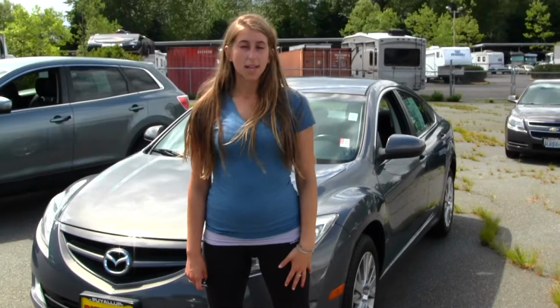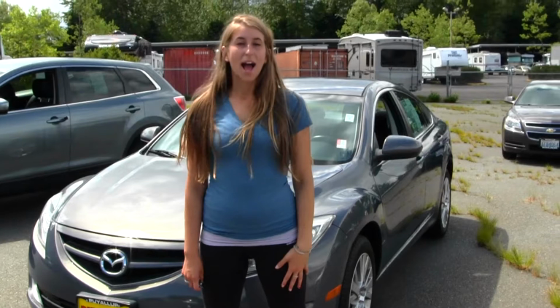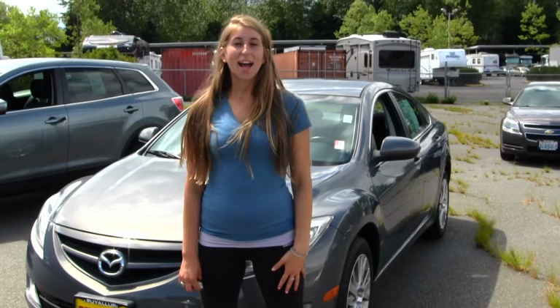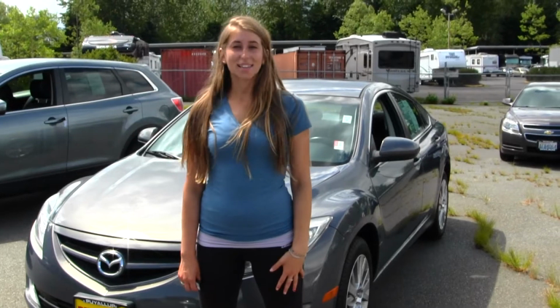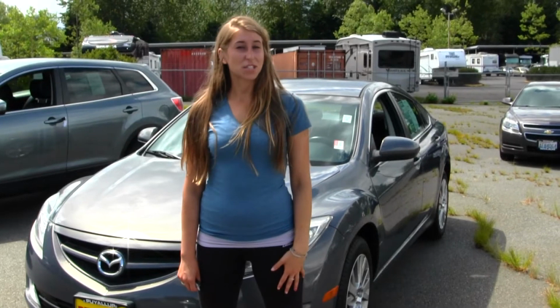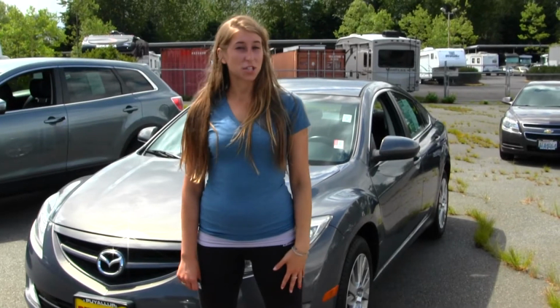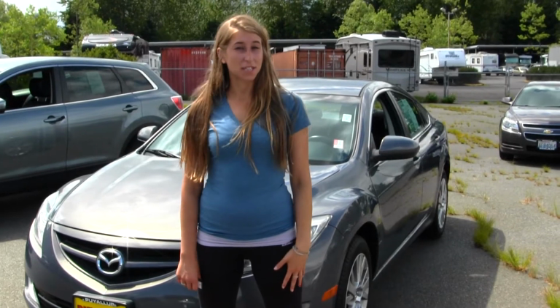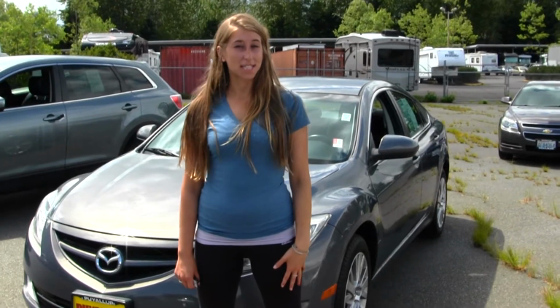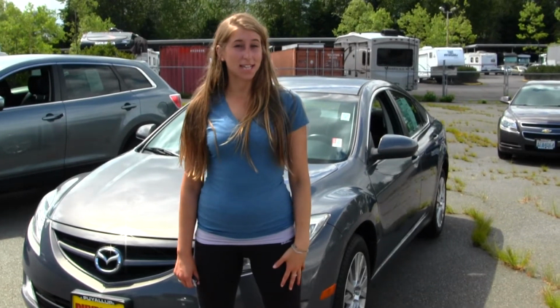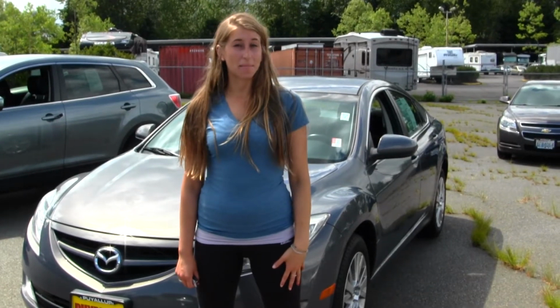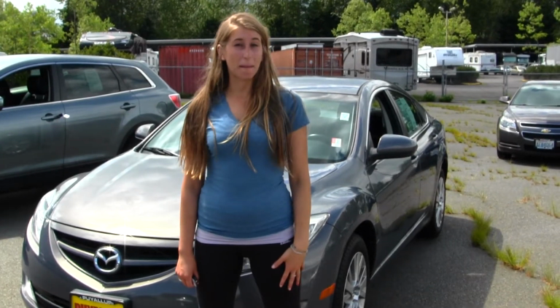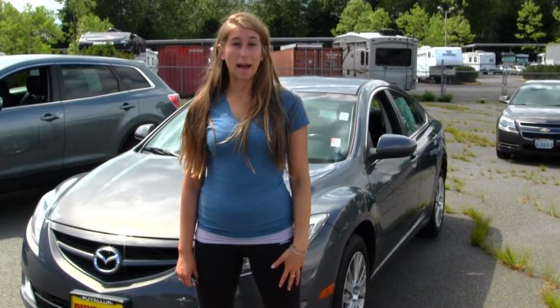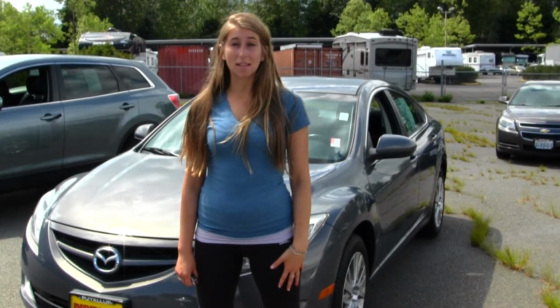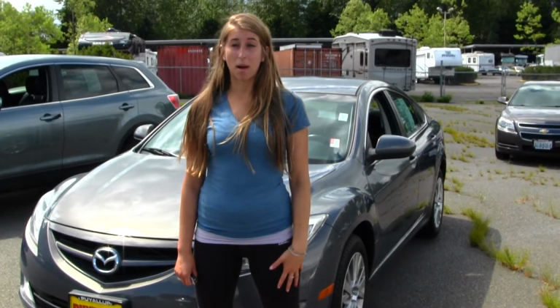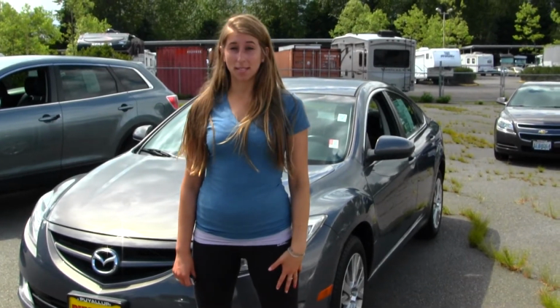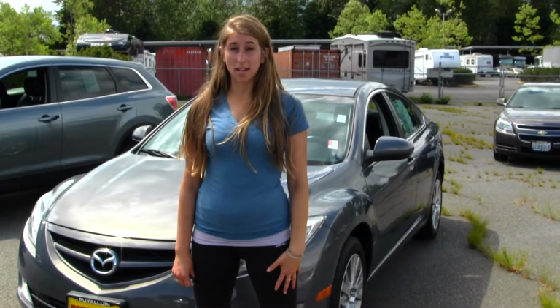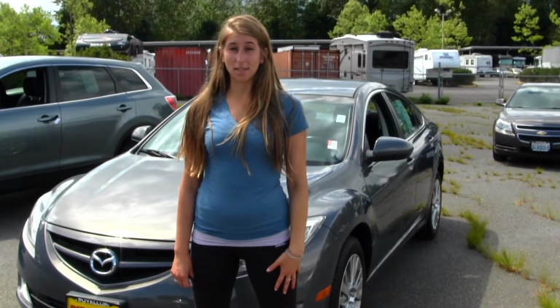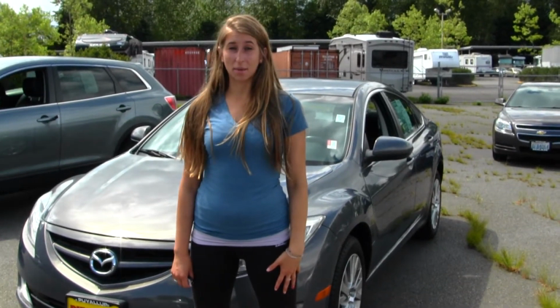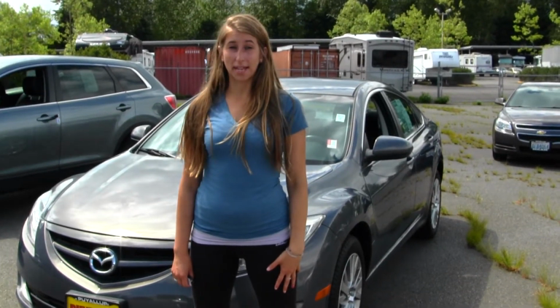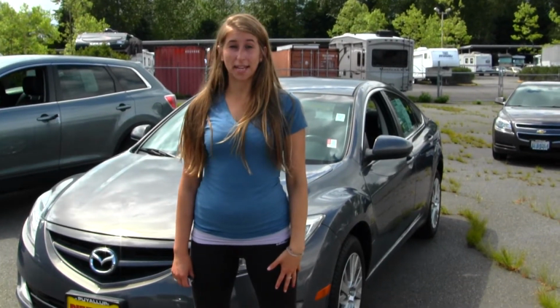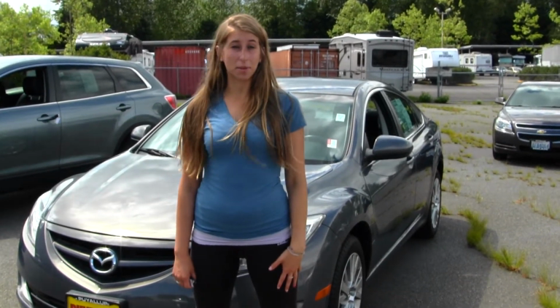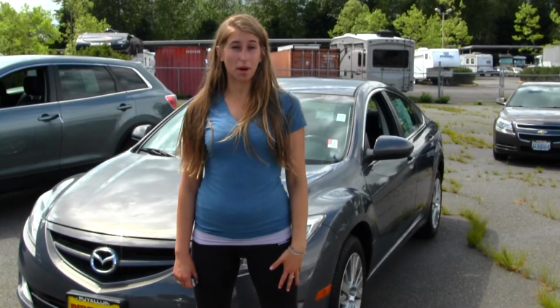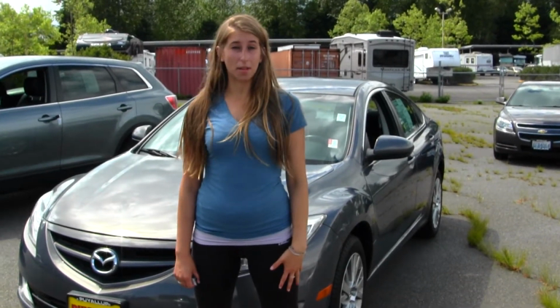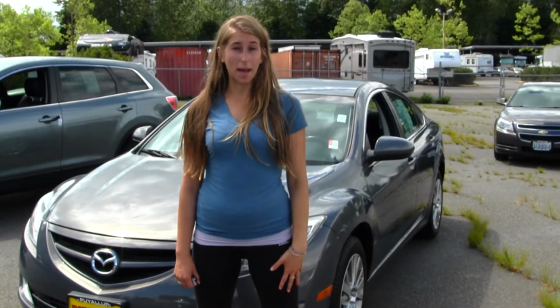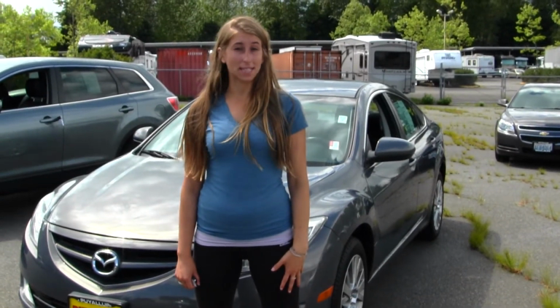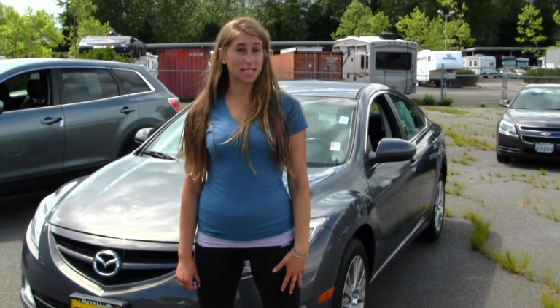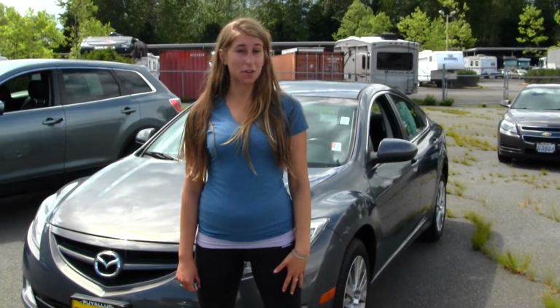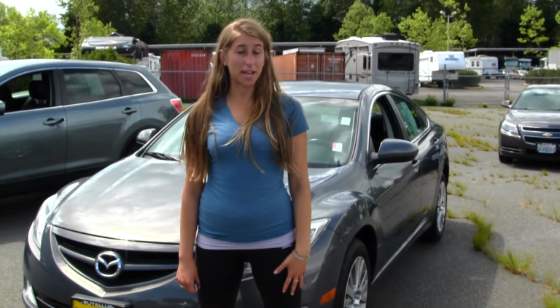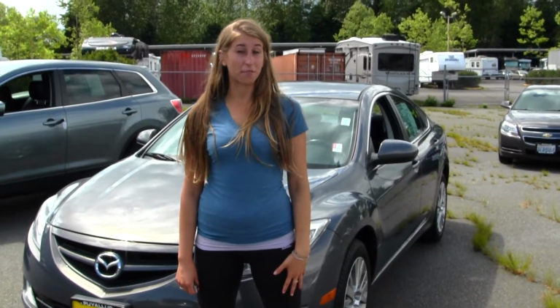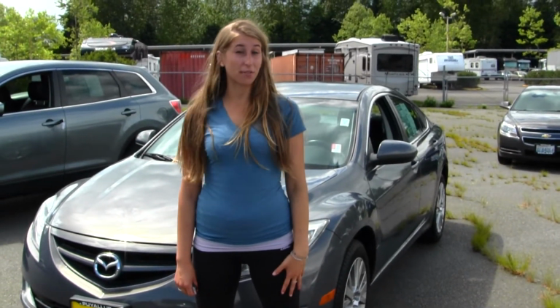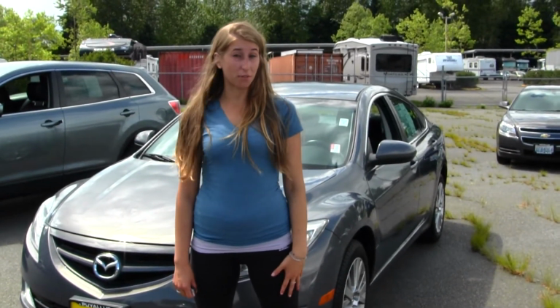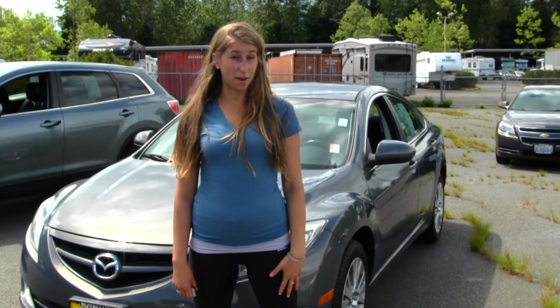Hi, this is Chelsea. Today I'm at Milo Mazda located in Puyallup at 608 River Road.